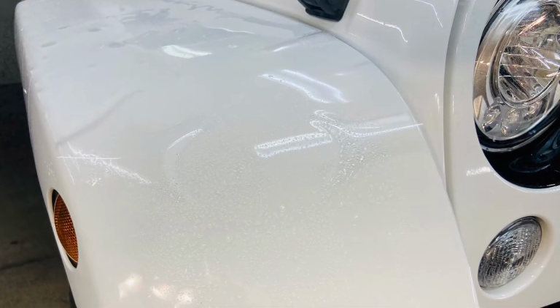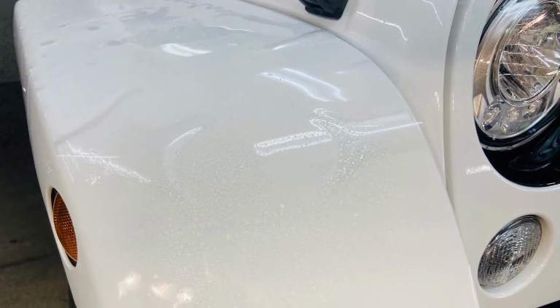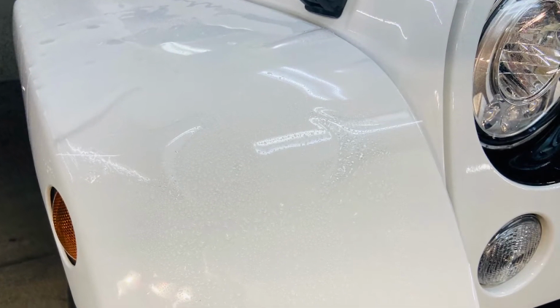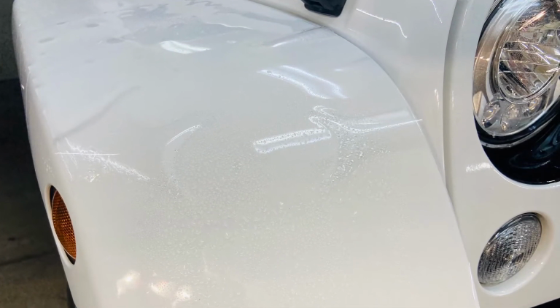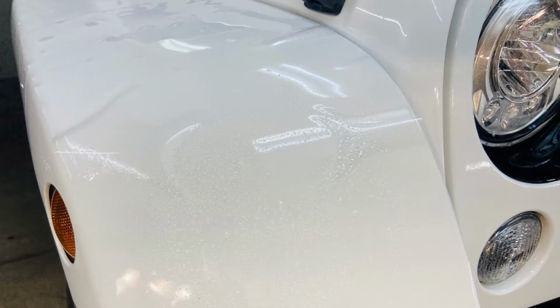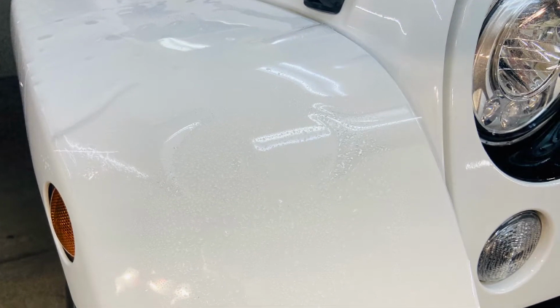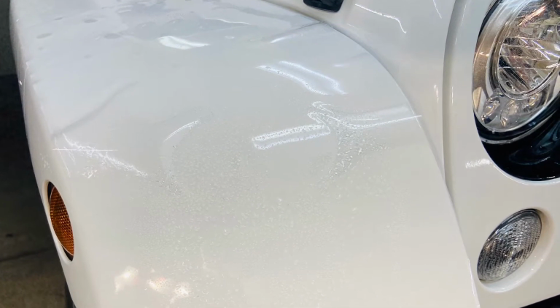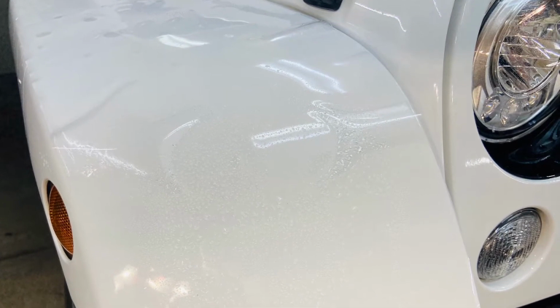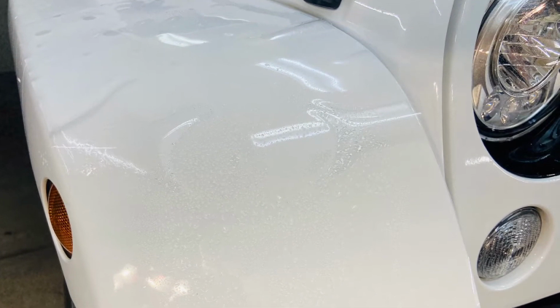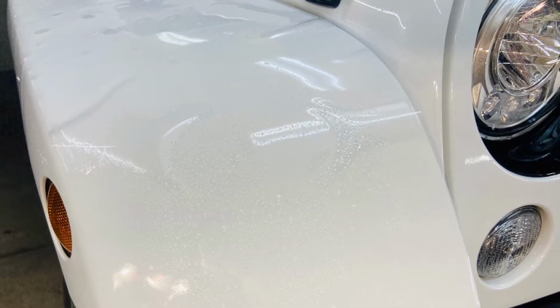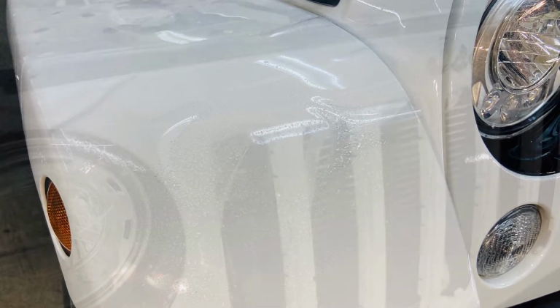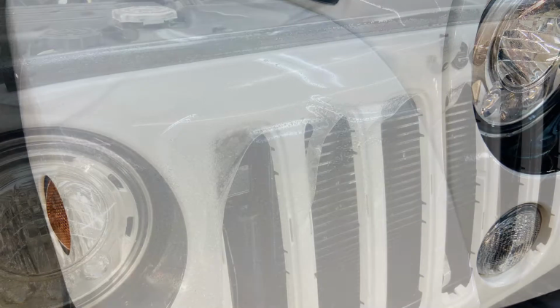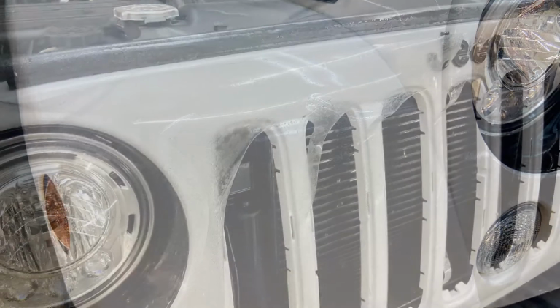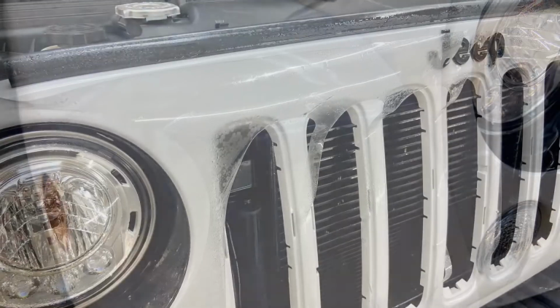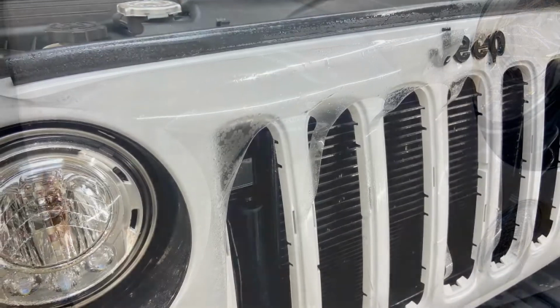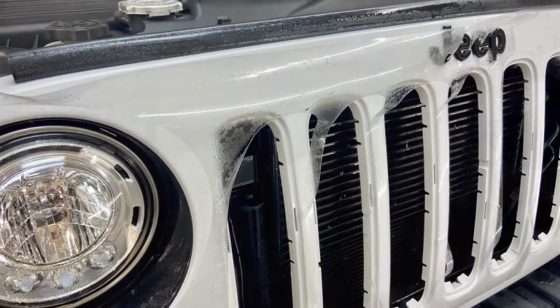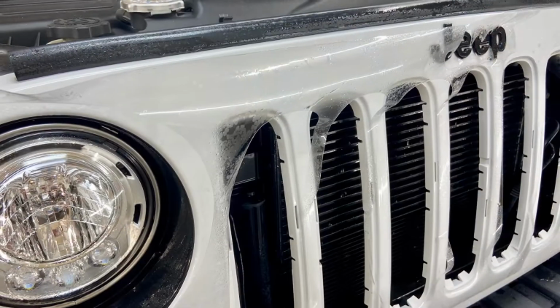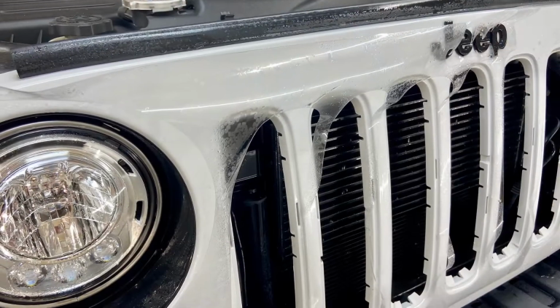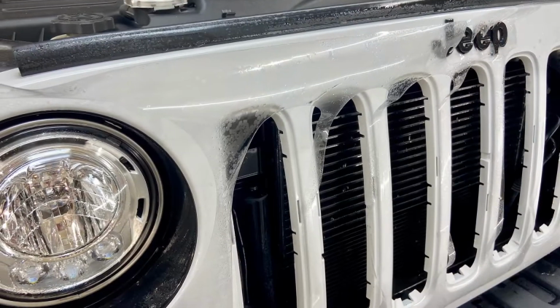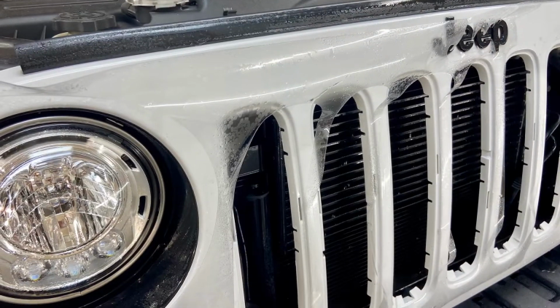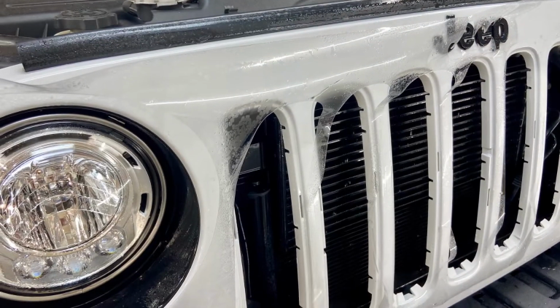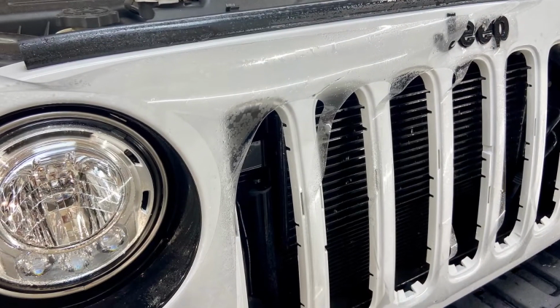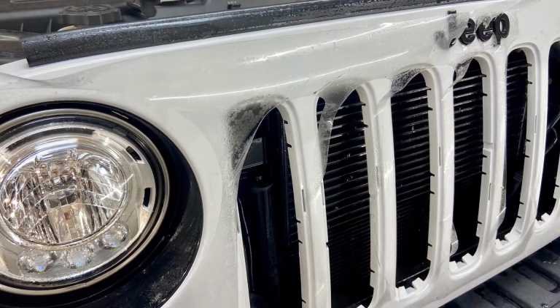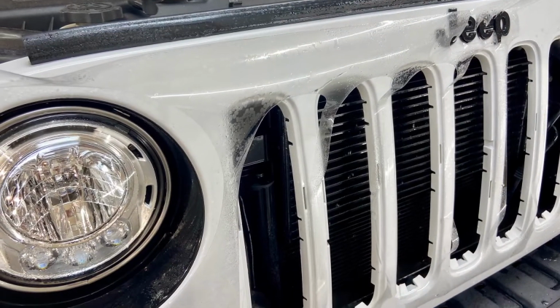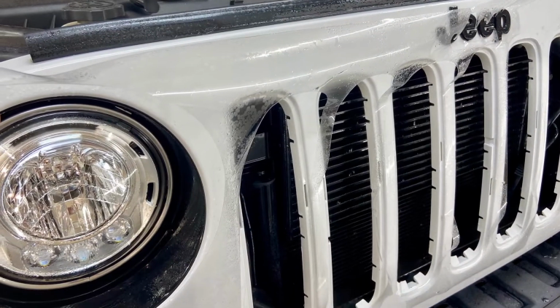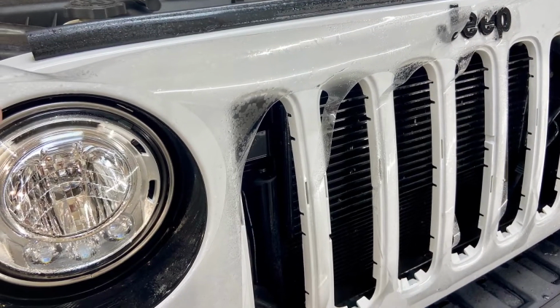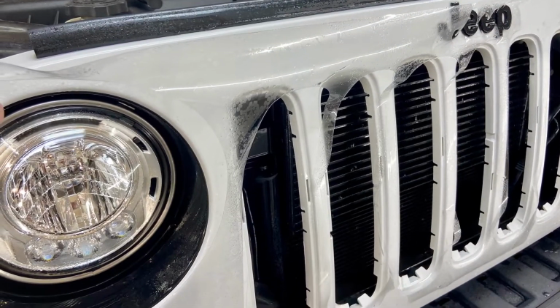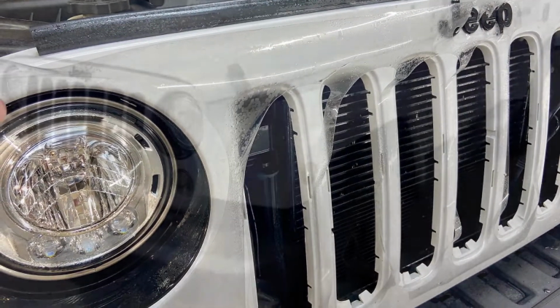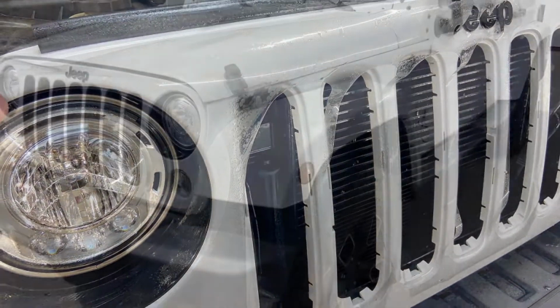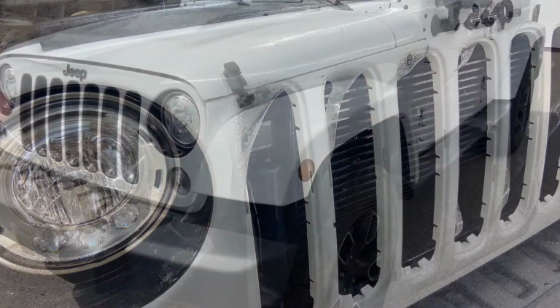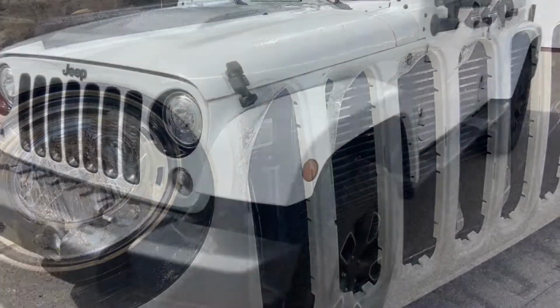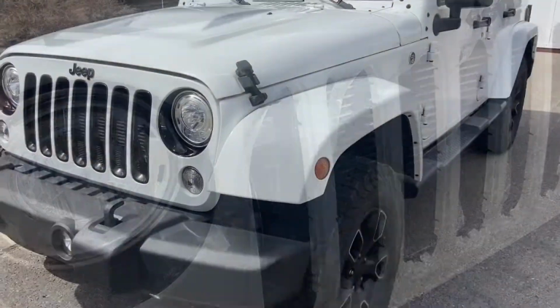Take a look at our other Jeep installation galleries at the website santafeclearbra.com.